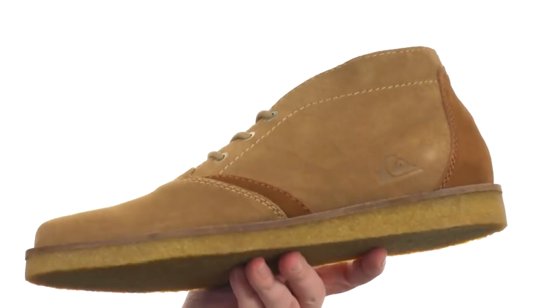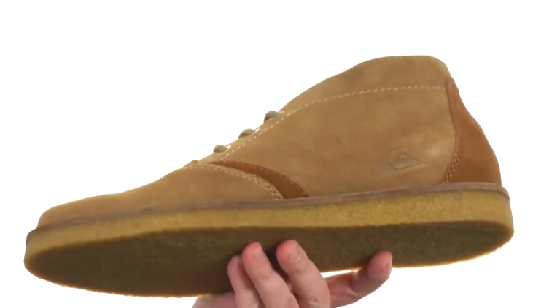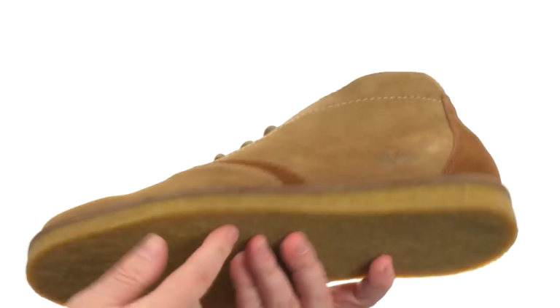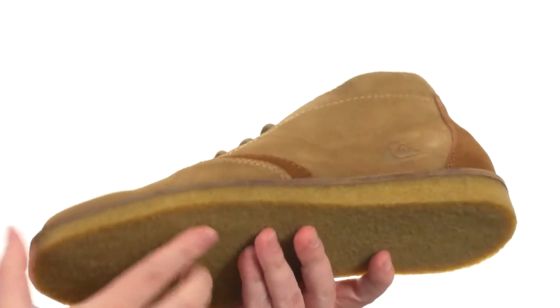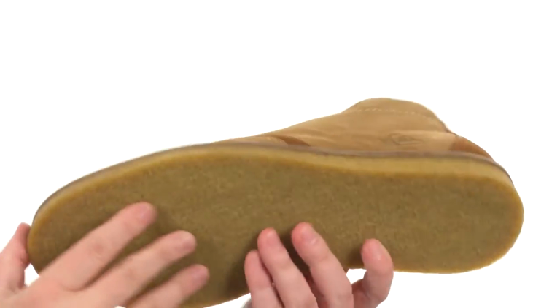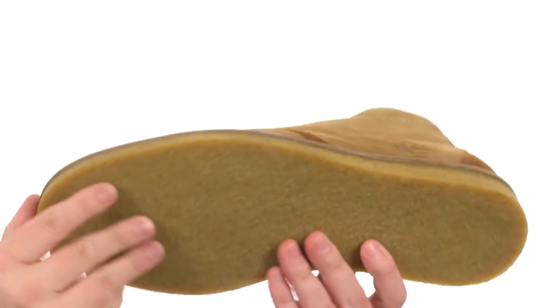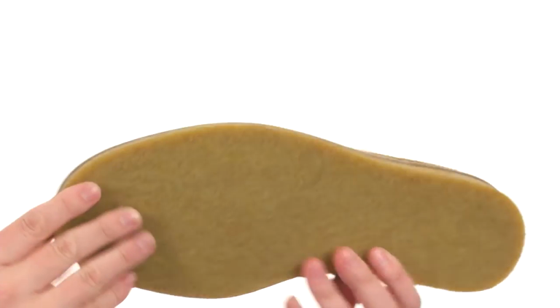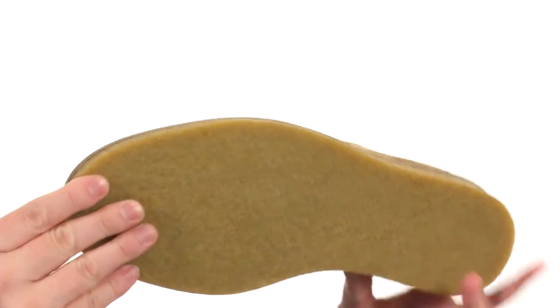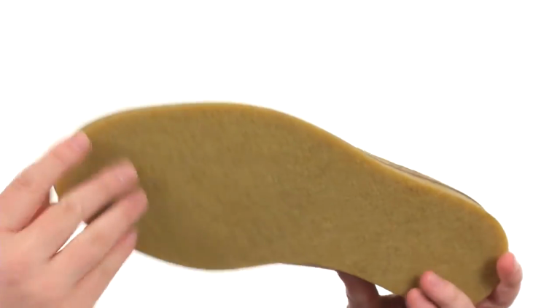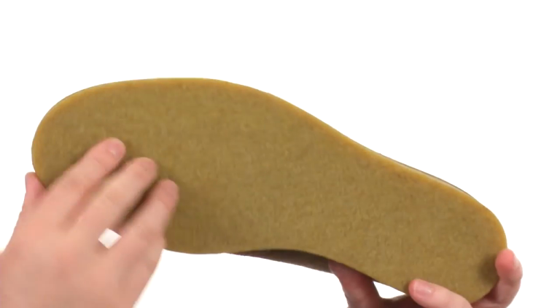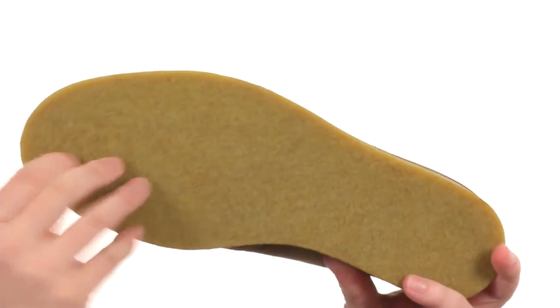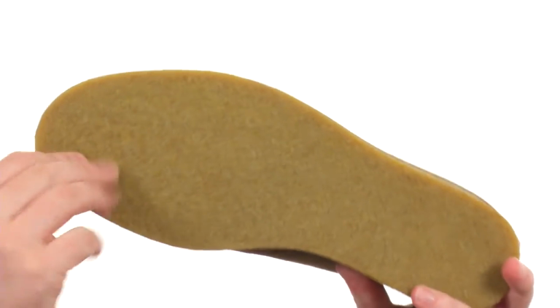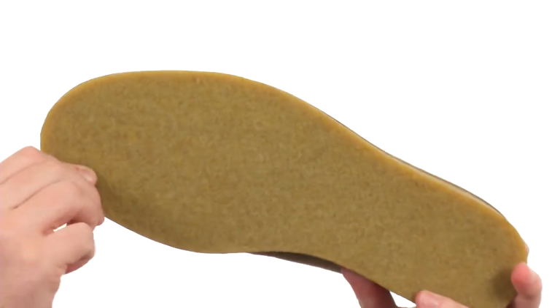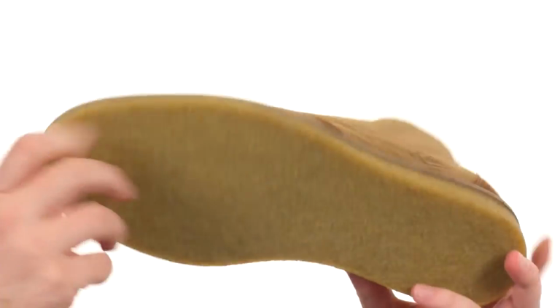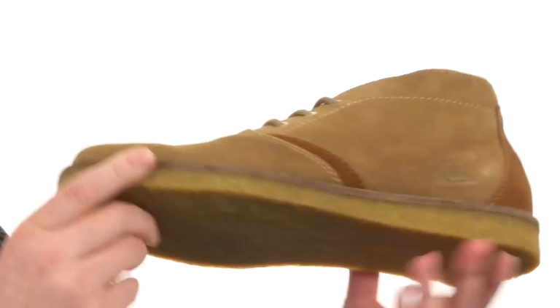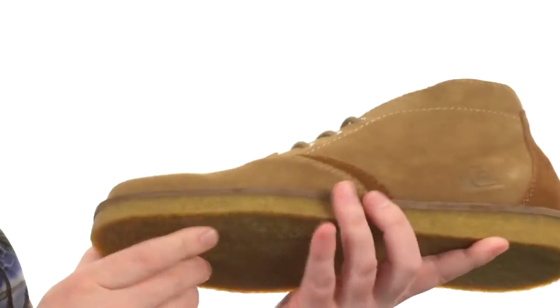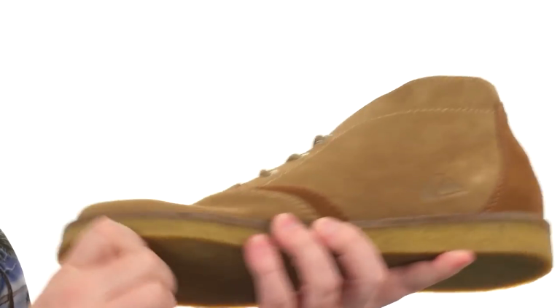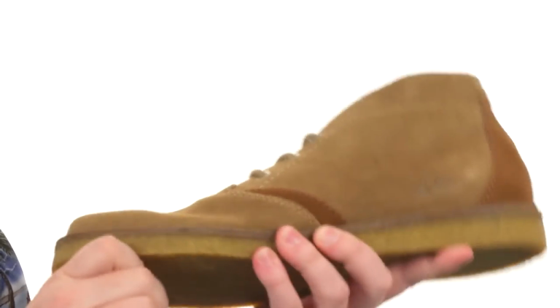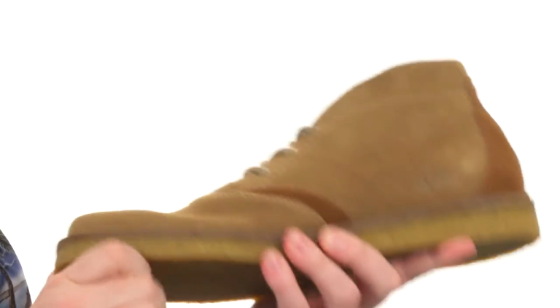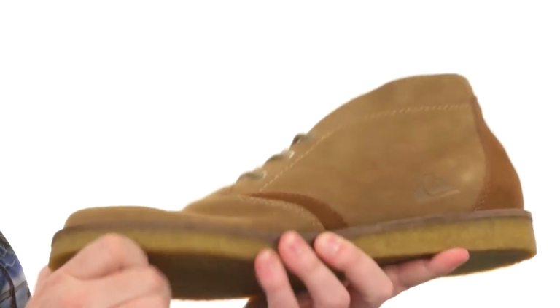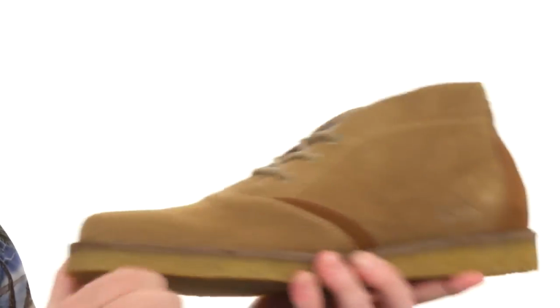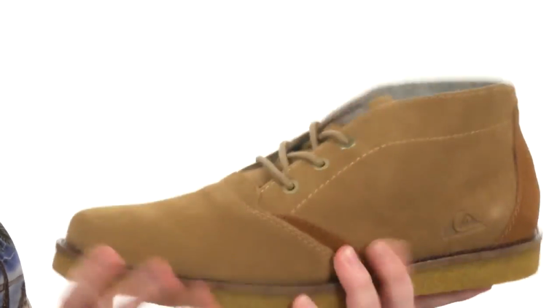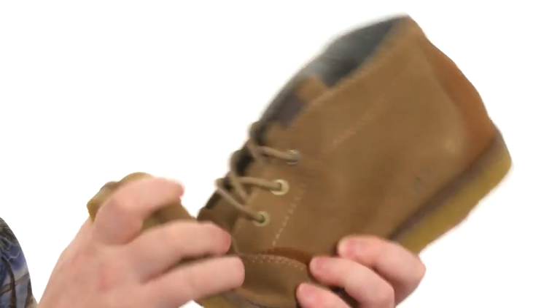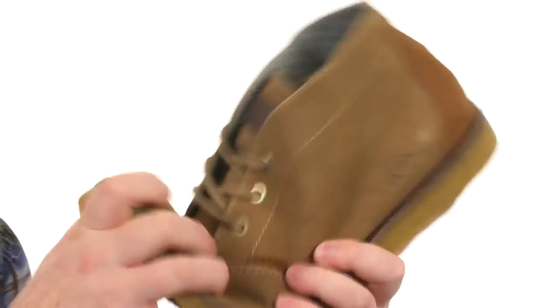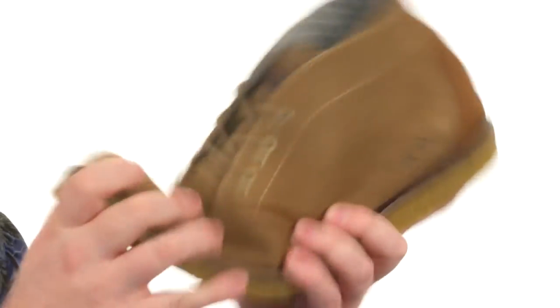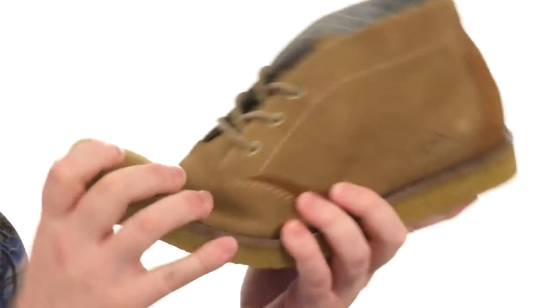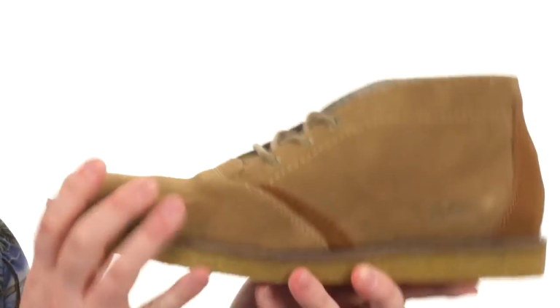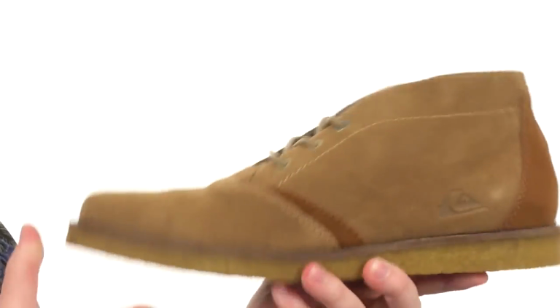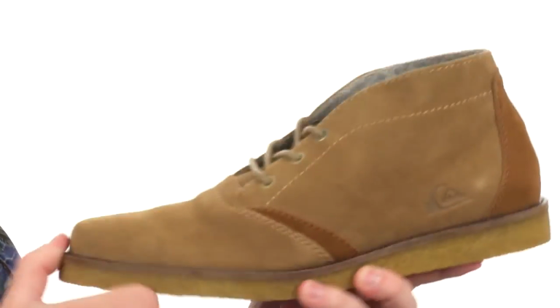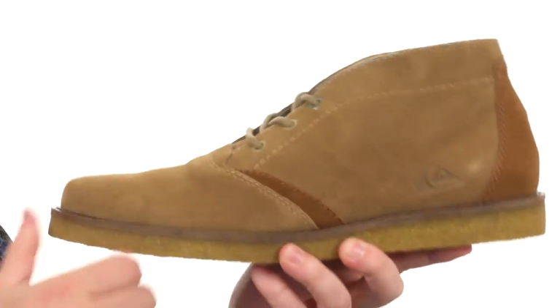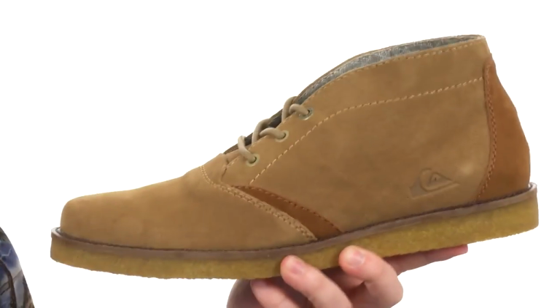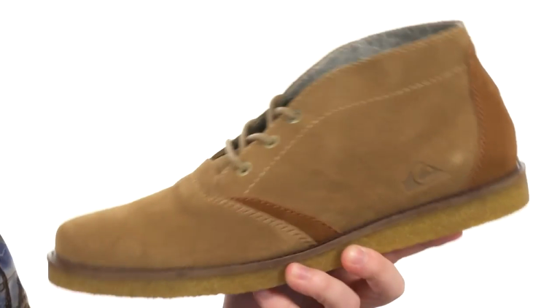My favorite part's got to be this crepe outsole. It's super sticky — it's a natural crepe rubber. It's going to be very flexible and shock absorbing.